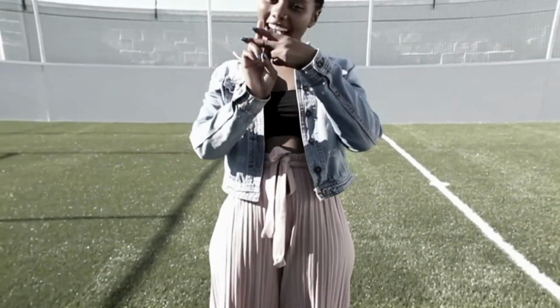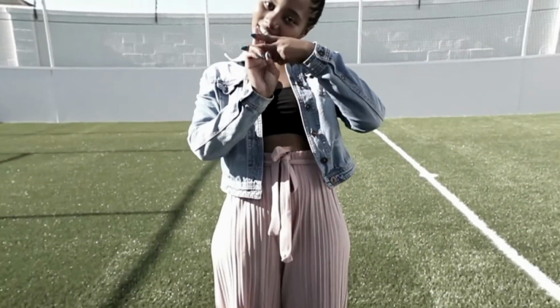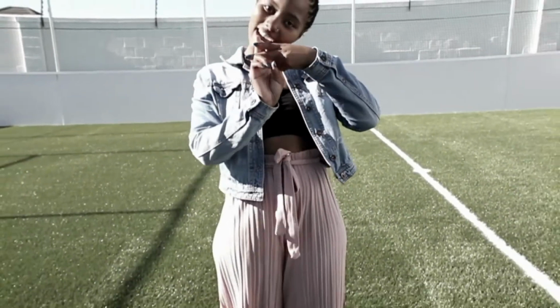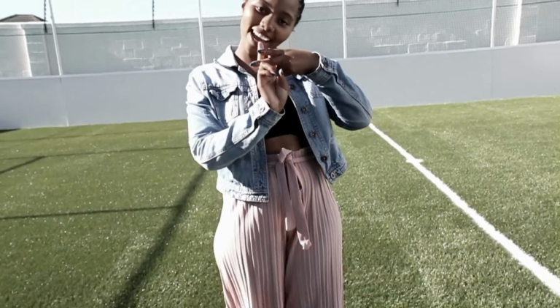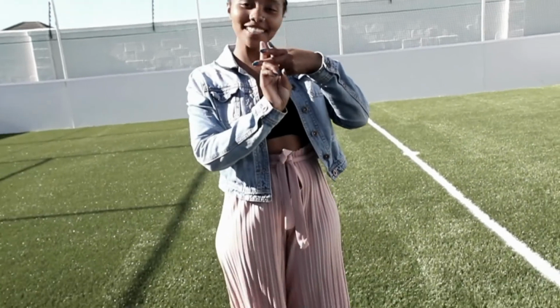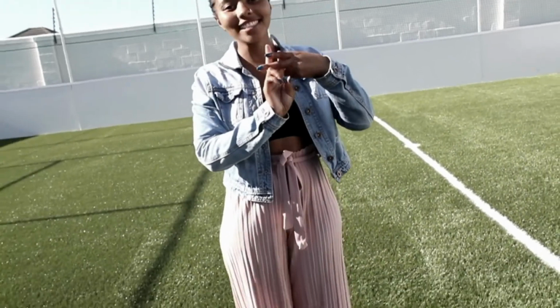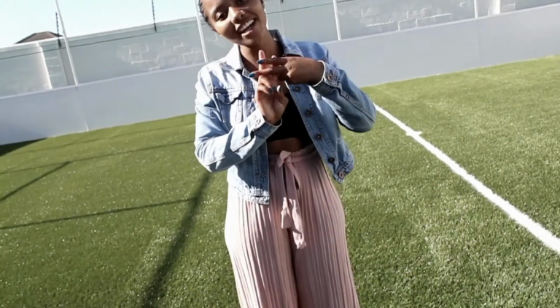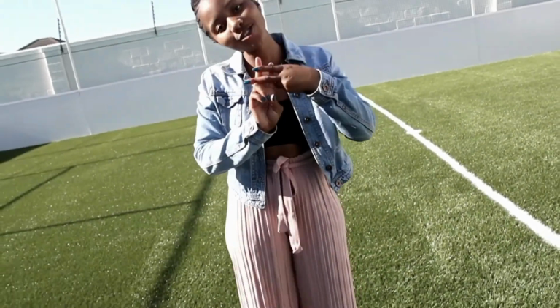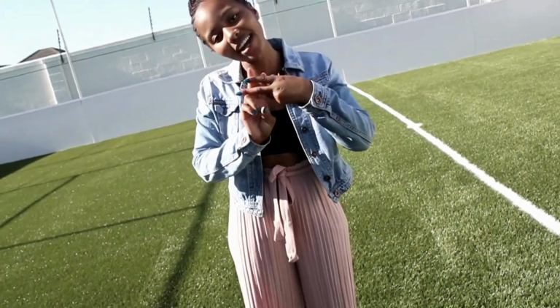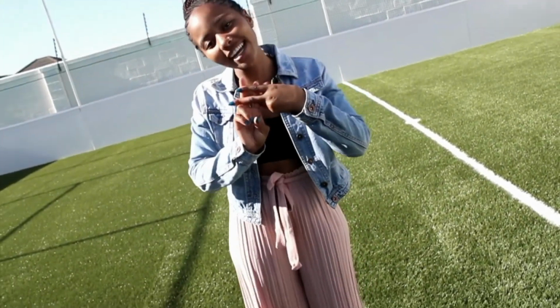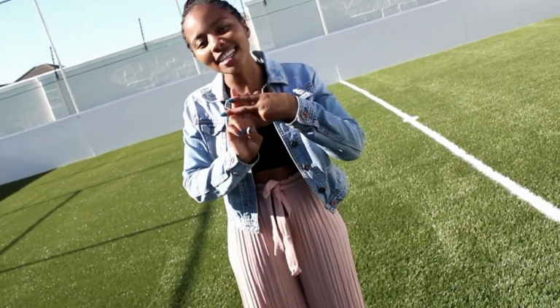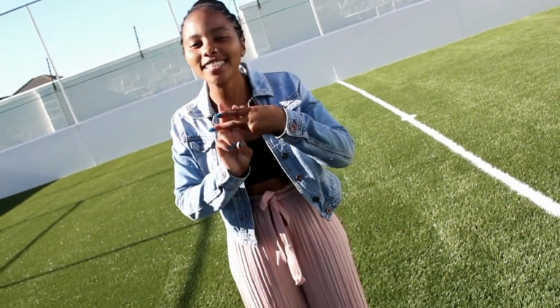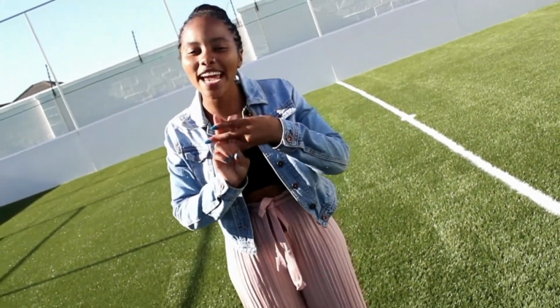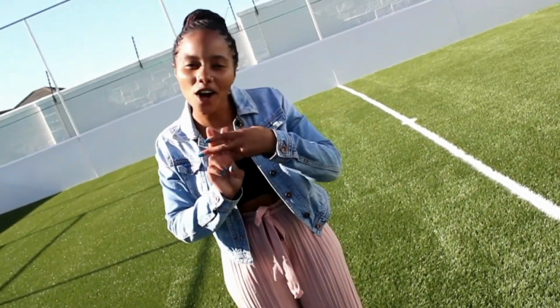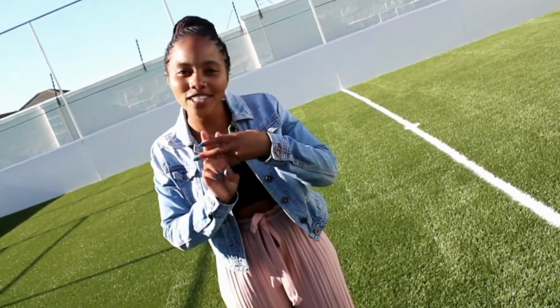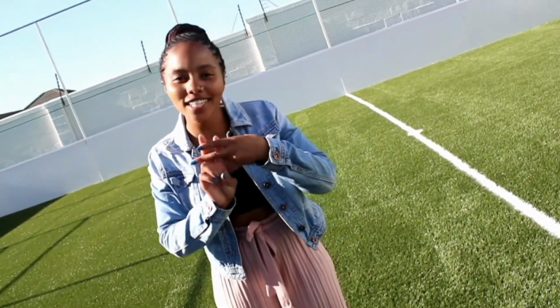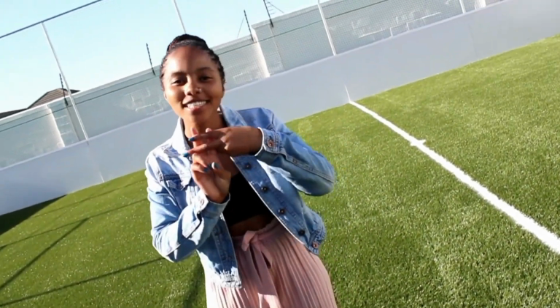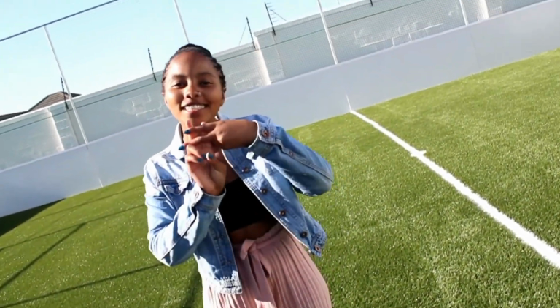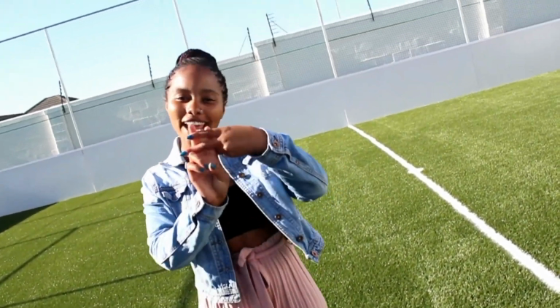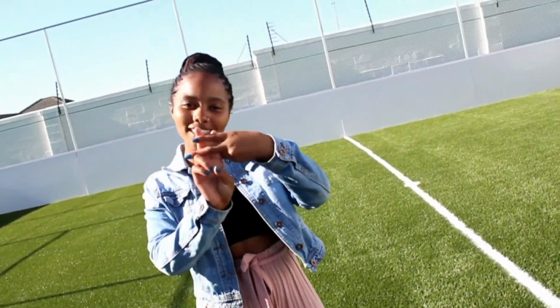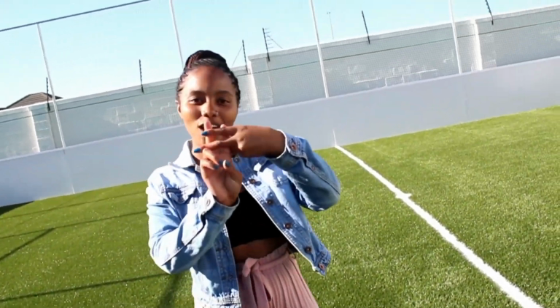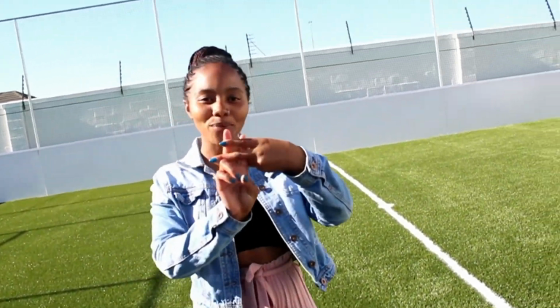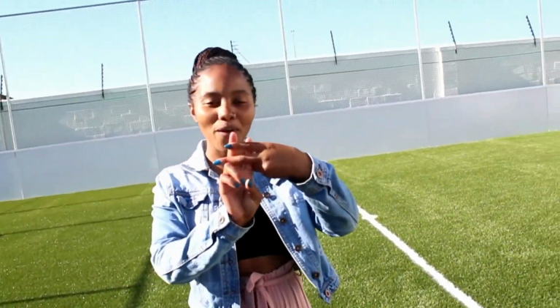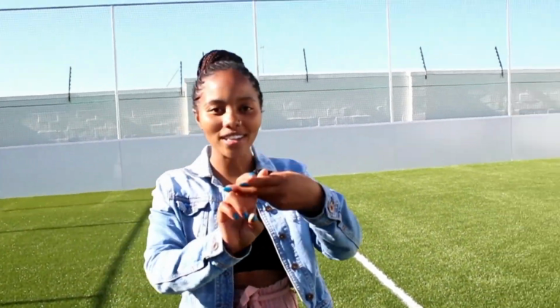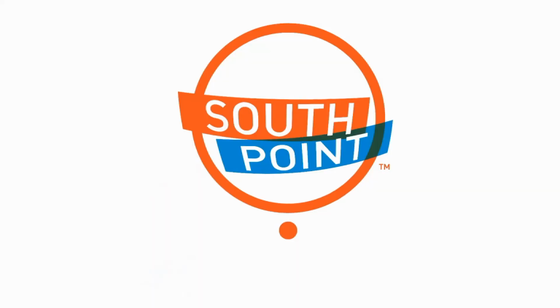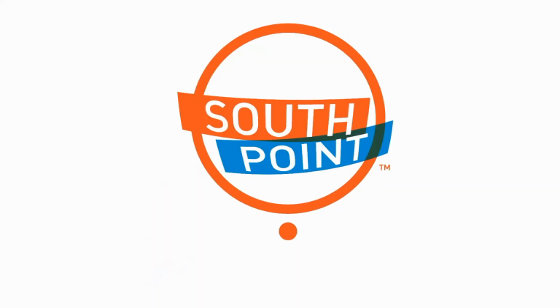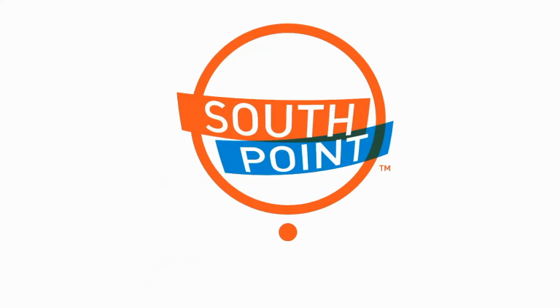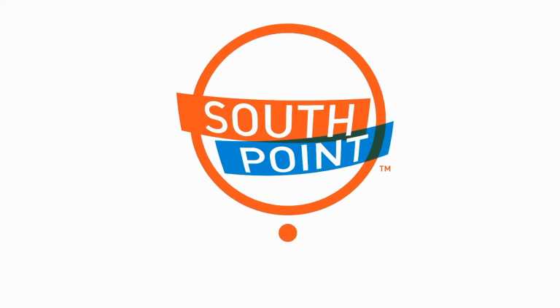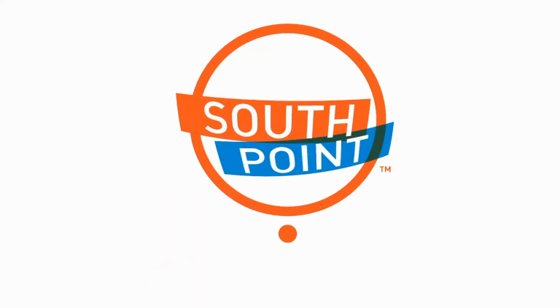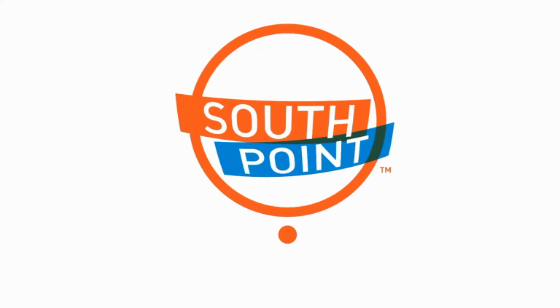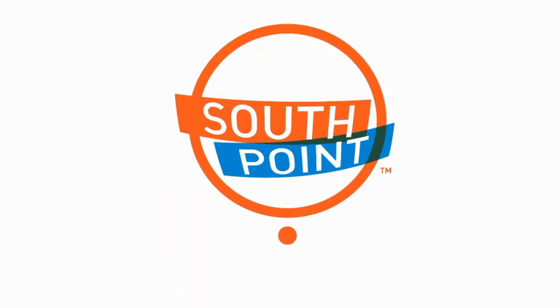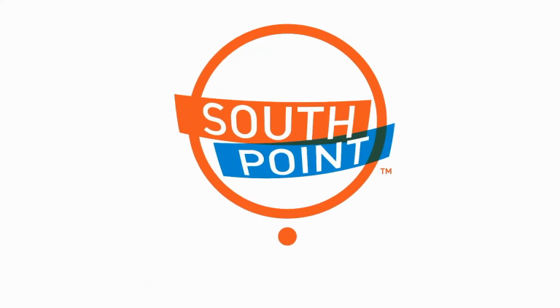Hashtag stay trendy, stay Orchard, stay South Point.